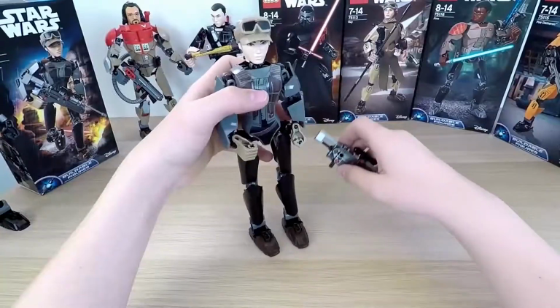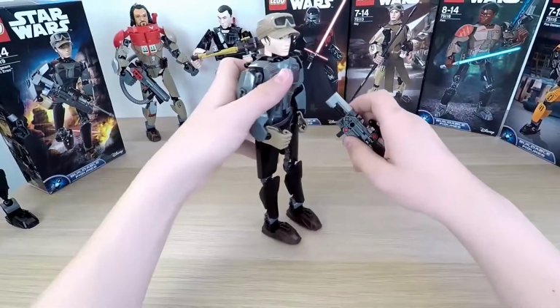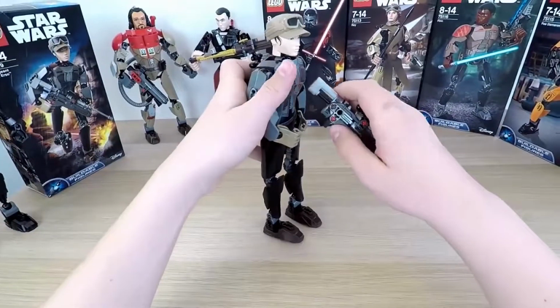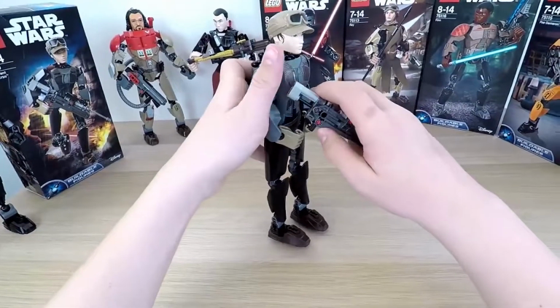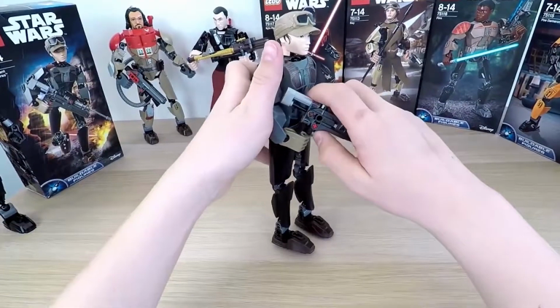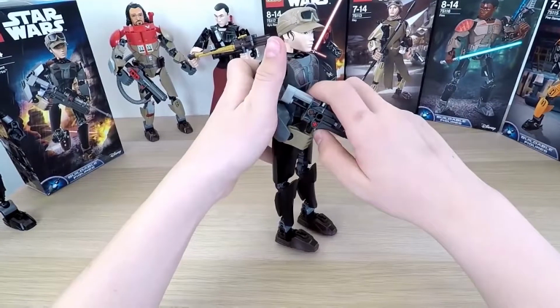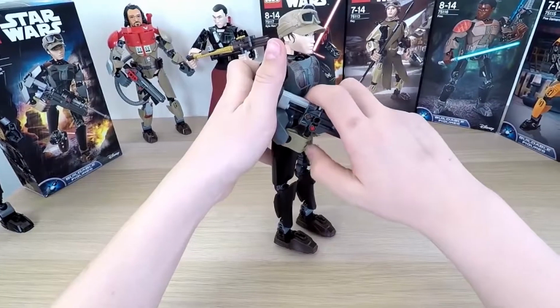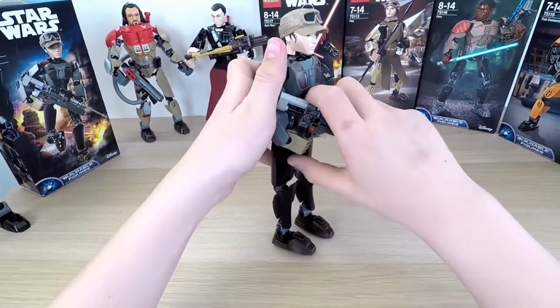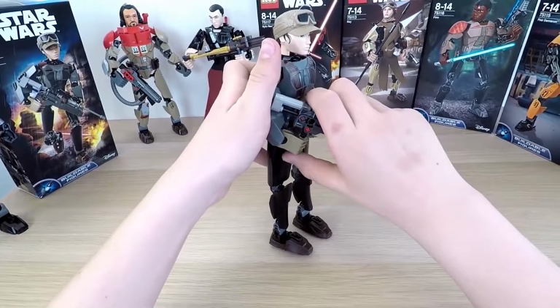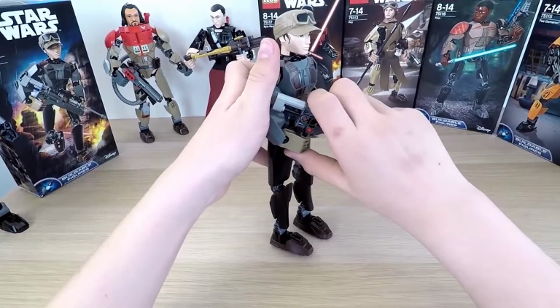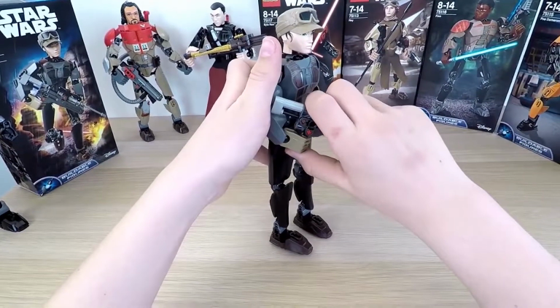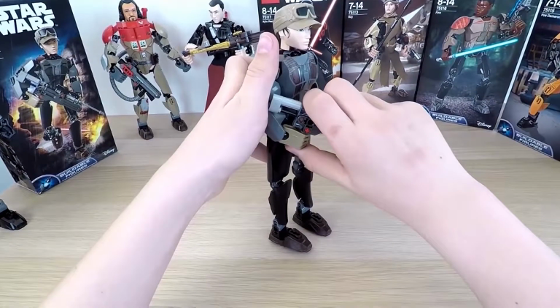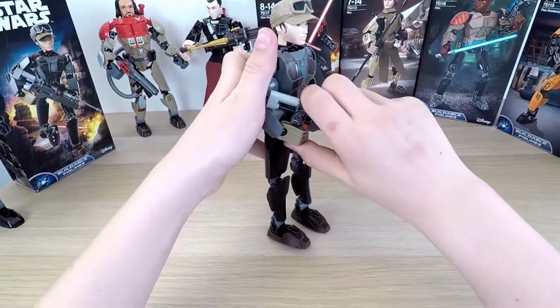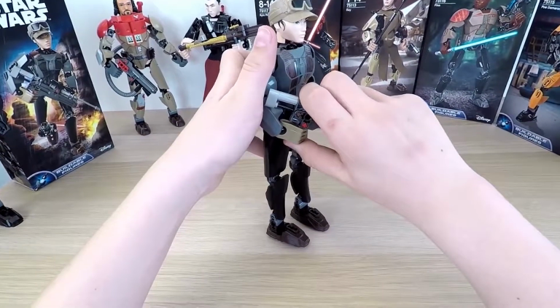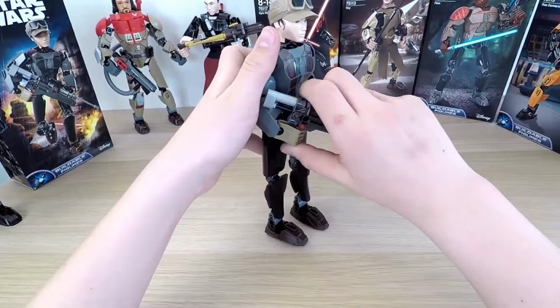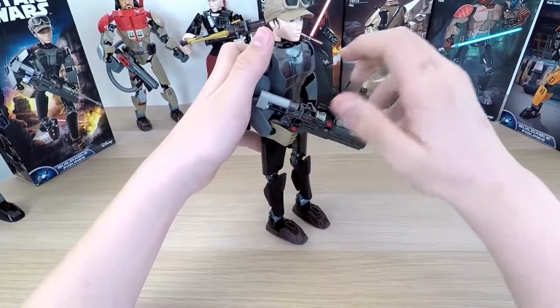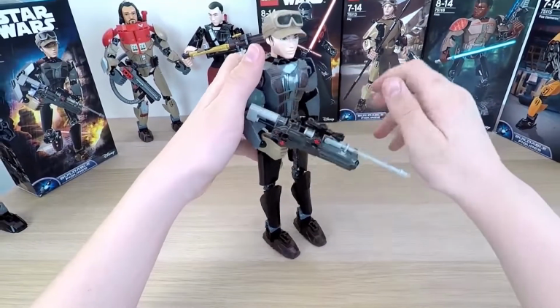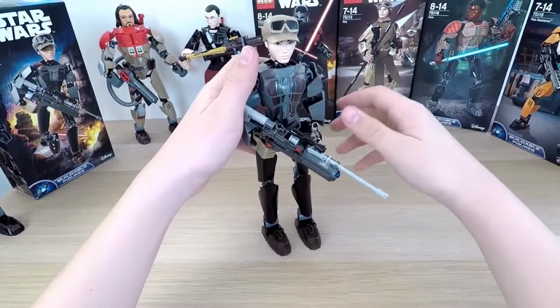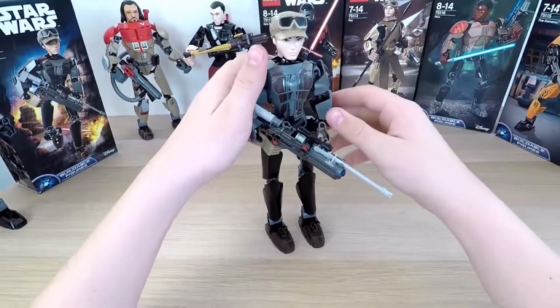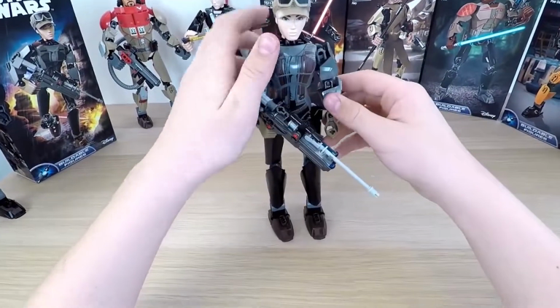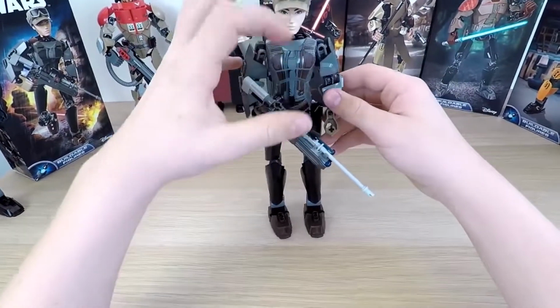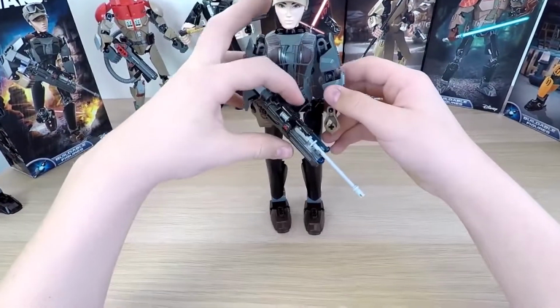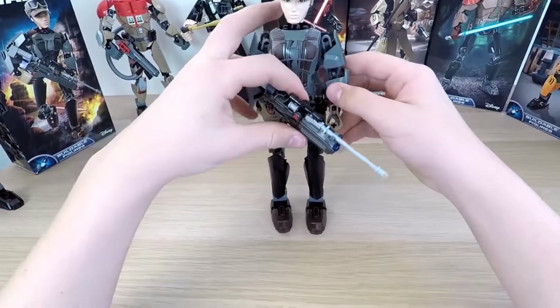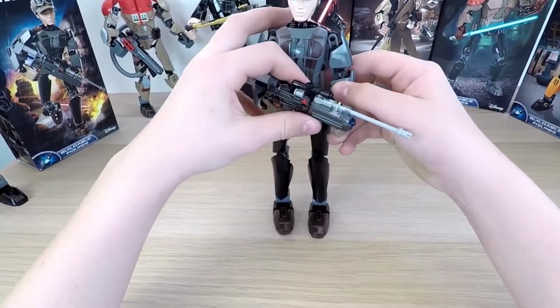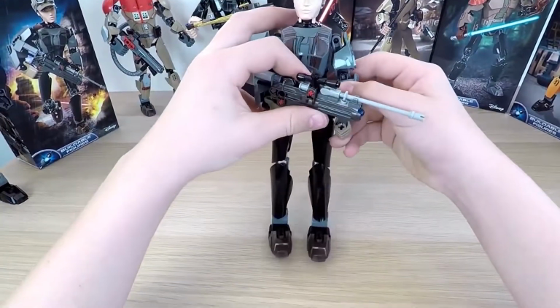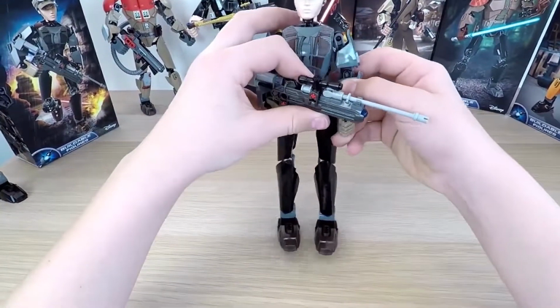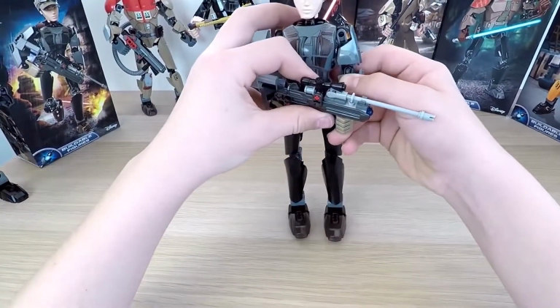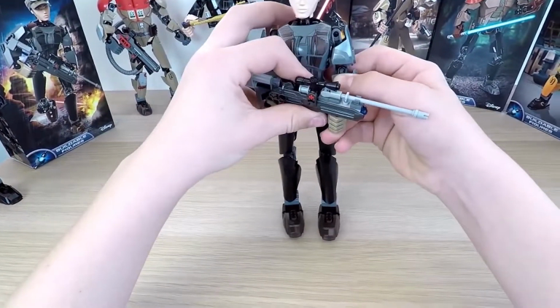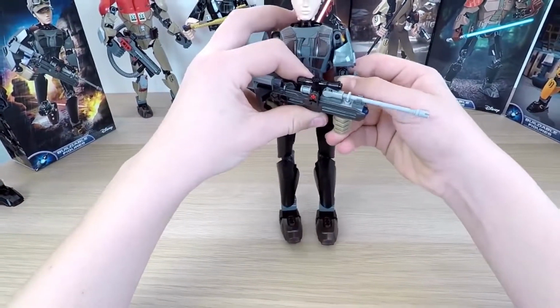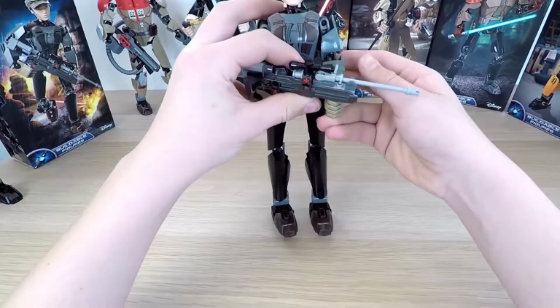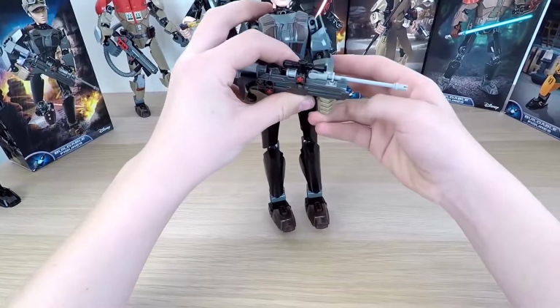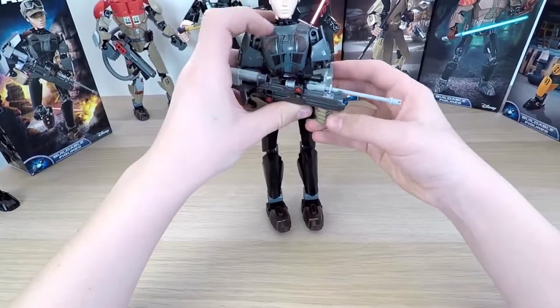And the blaster is ready. Now Jyn looks perfect — very cool. Let's test out the rifle.